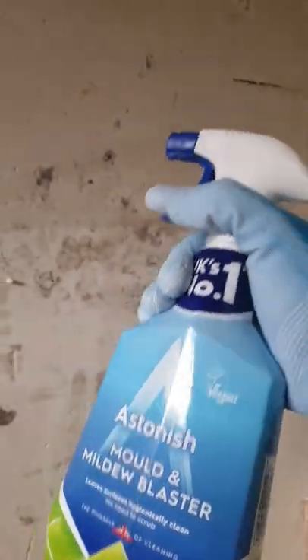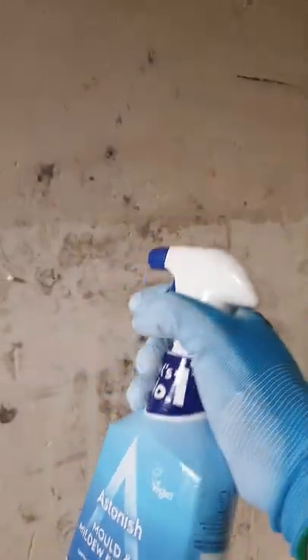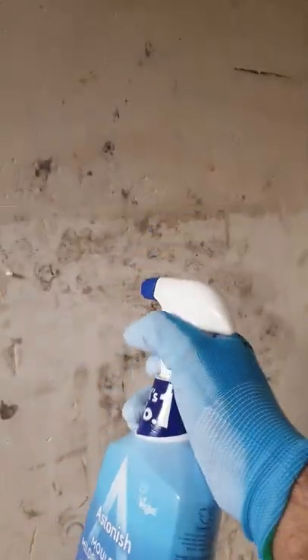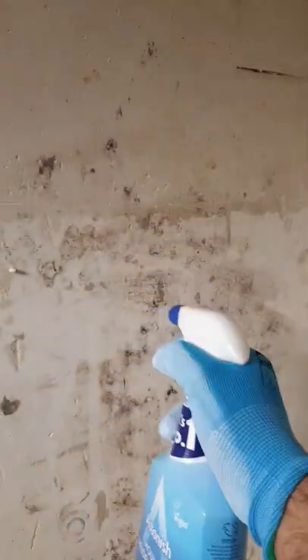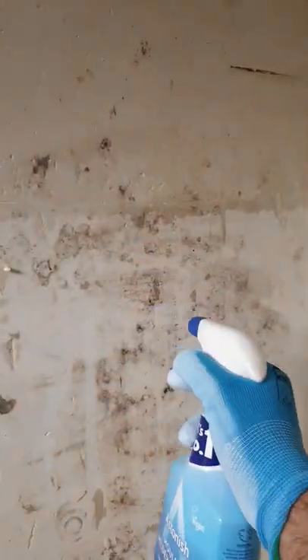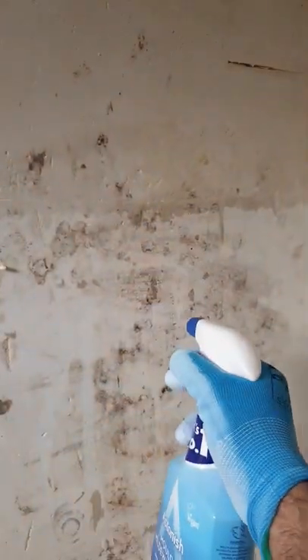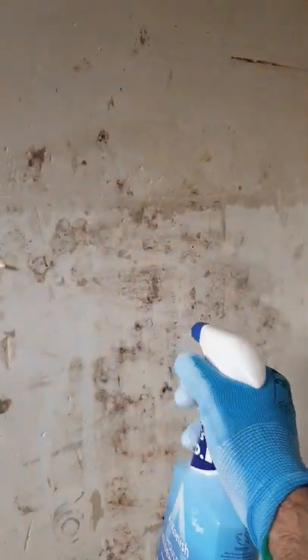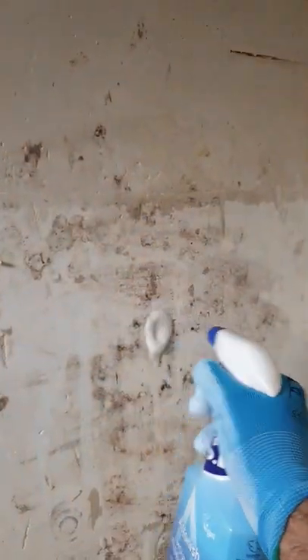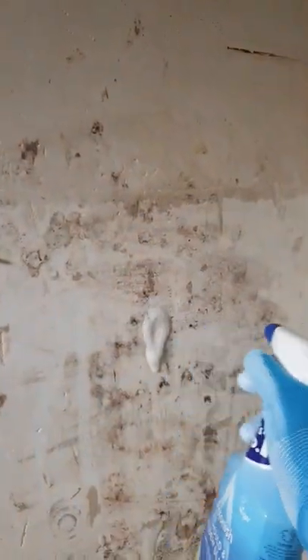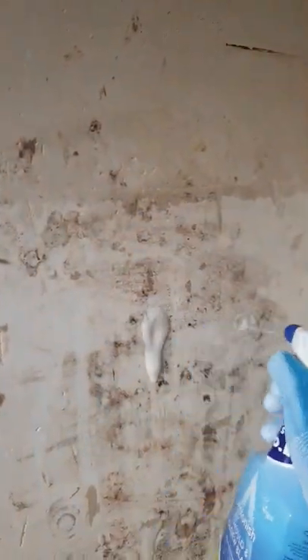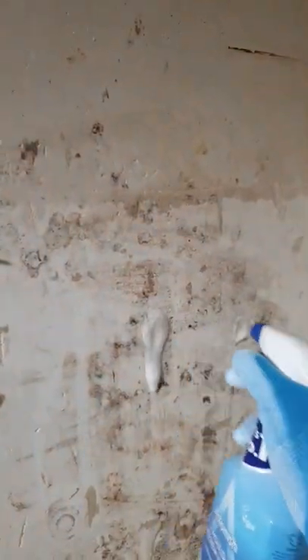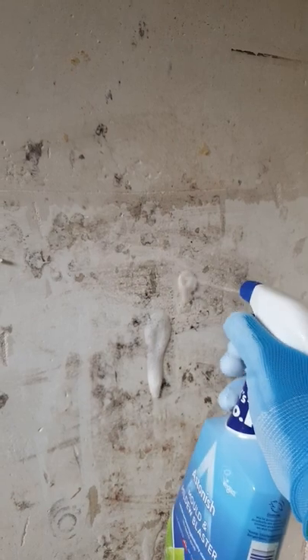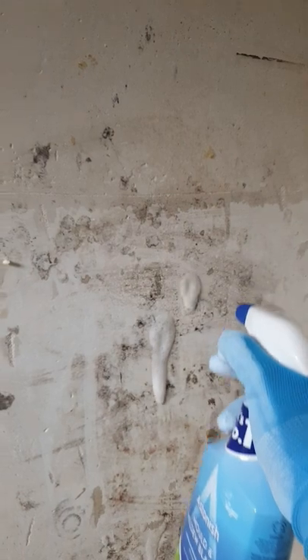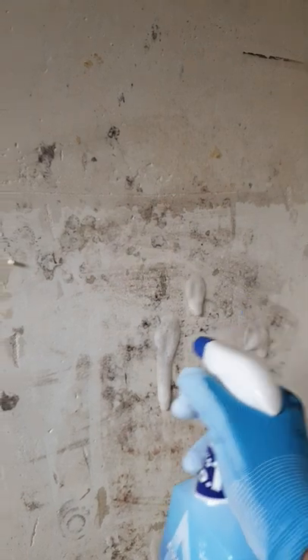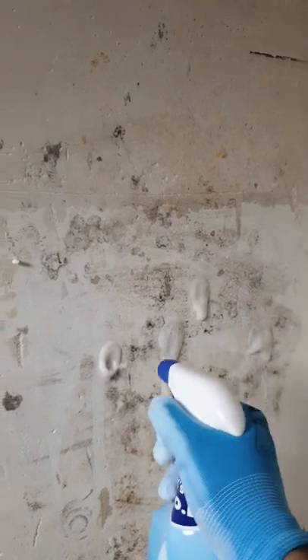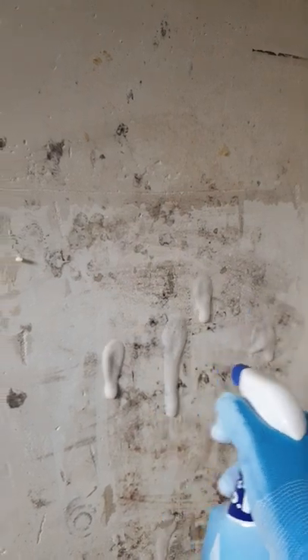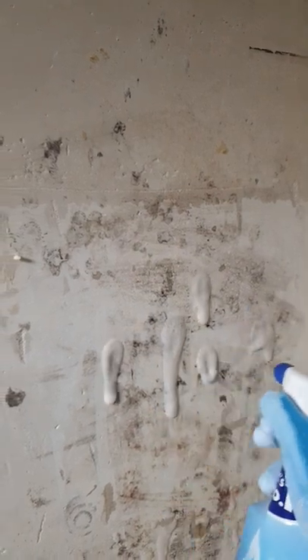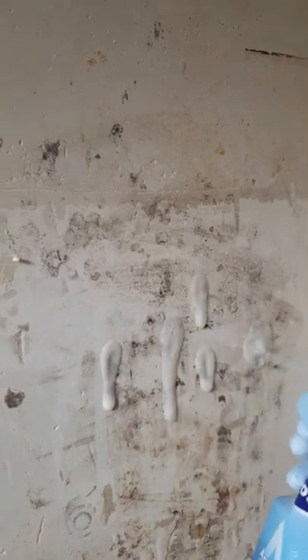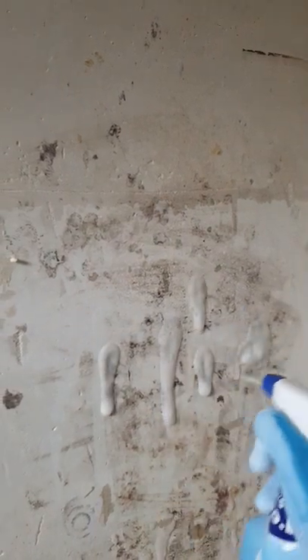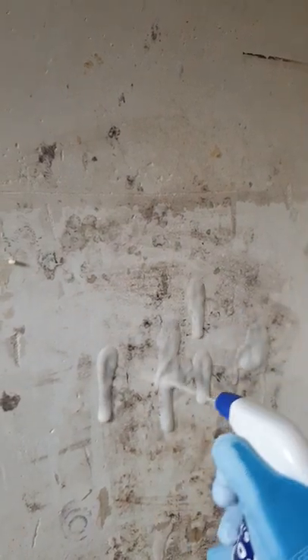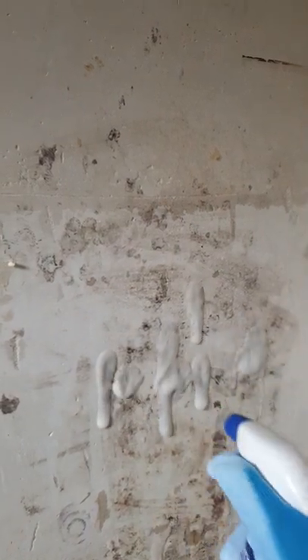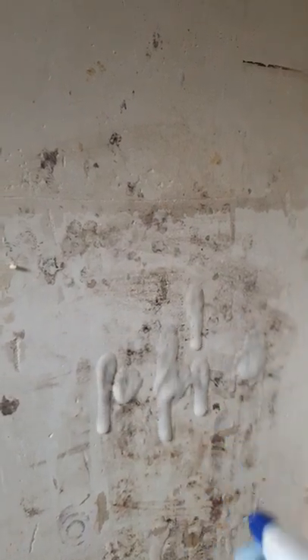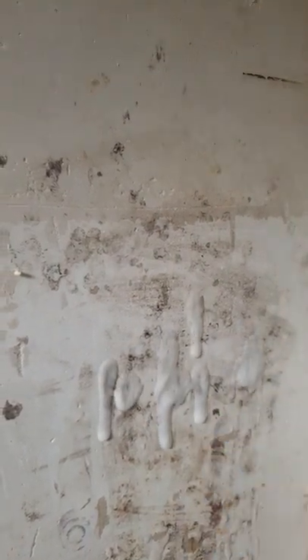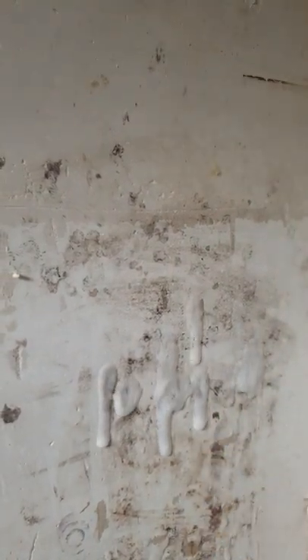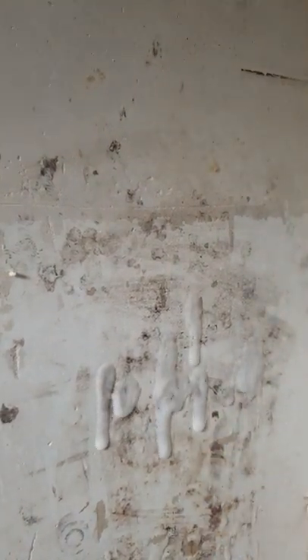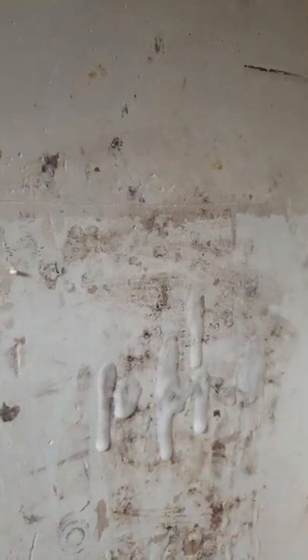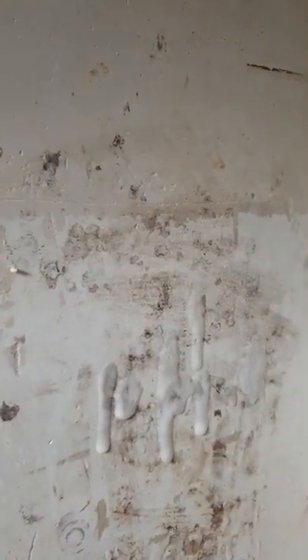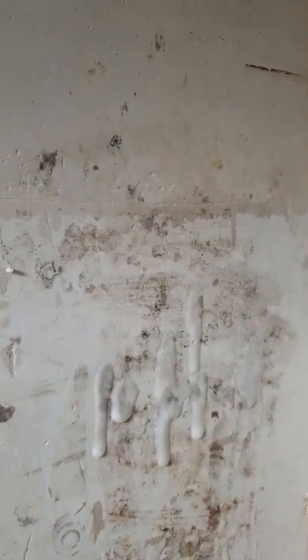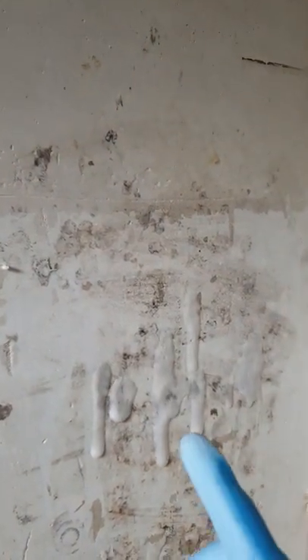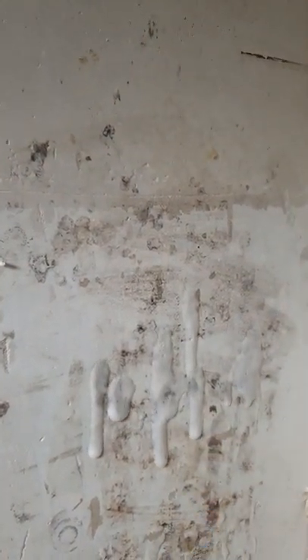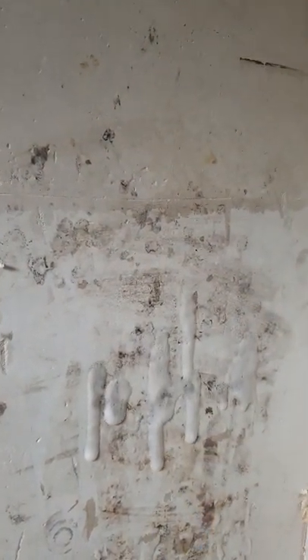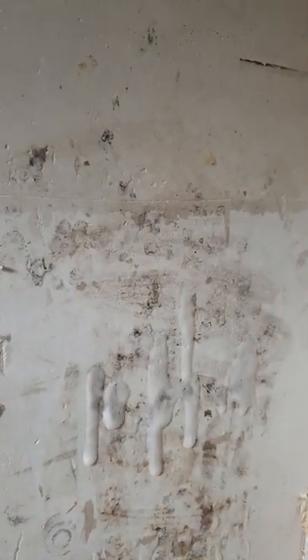All you have to do is just spray it onto the surface. Leave it for a few minutes and then wipe it off. I'll show you the results in a short while.